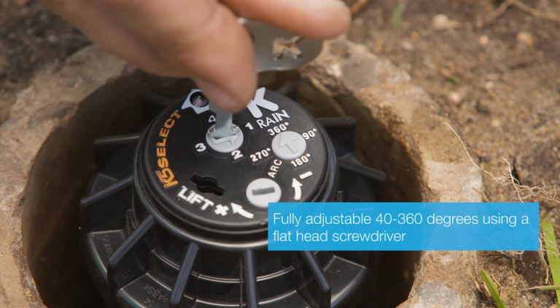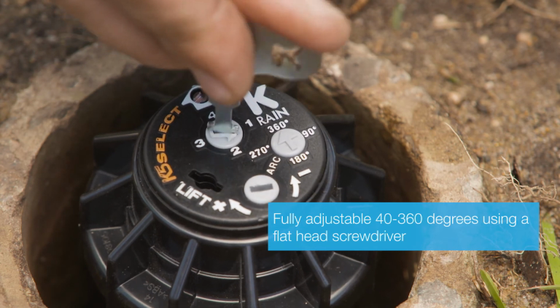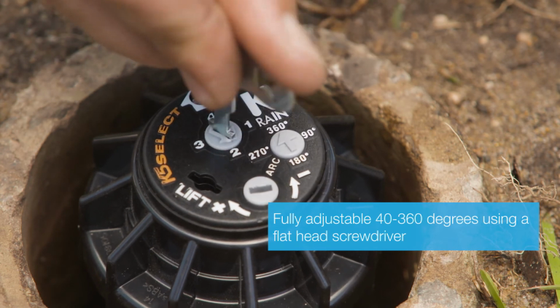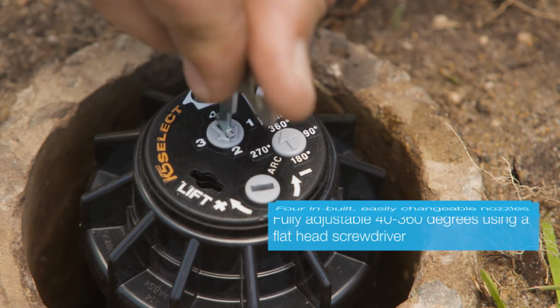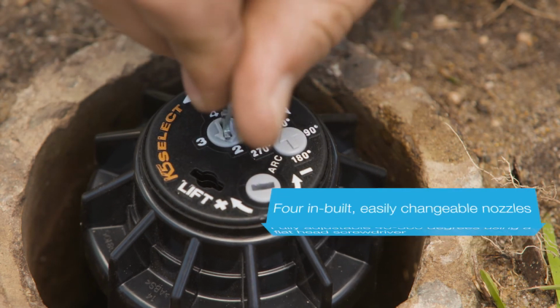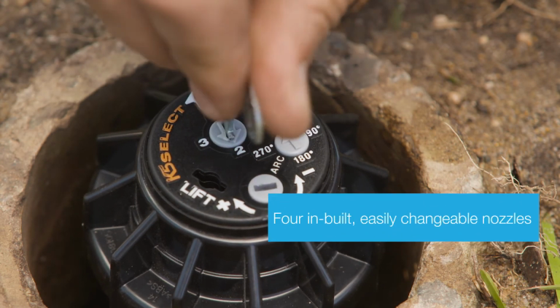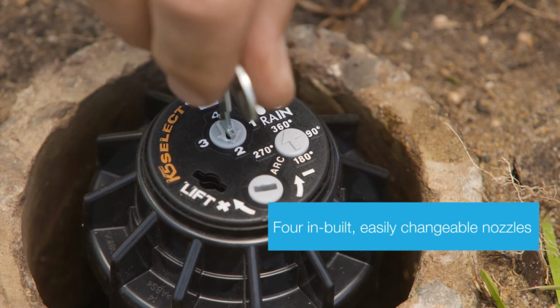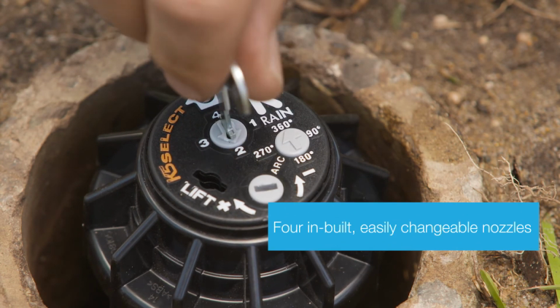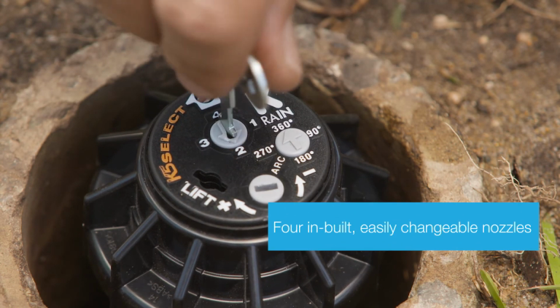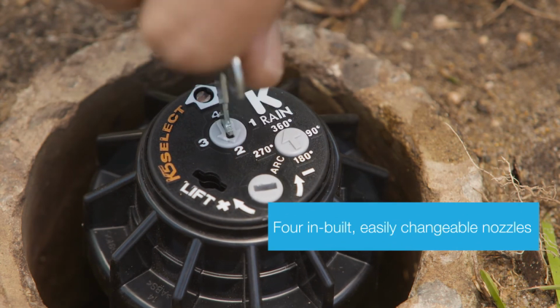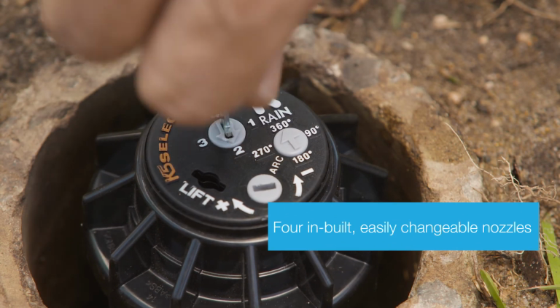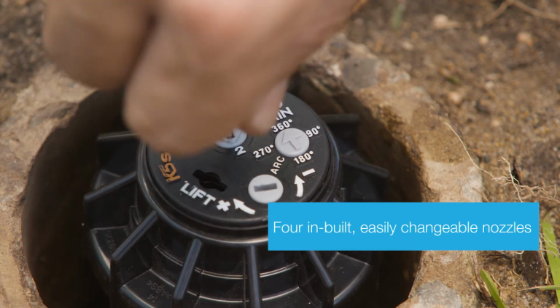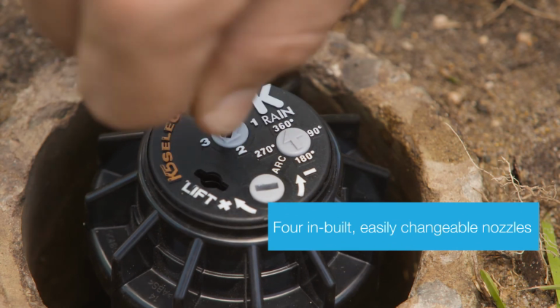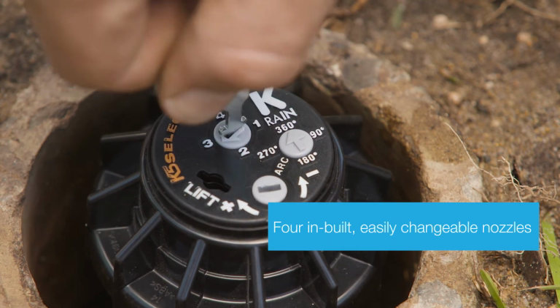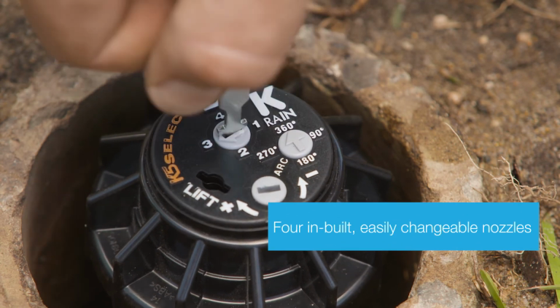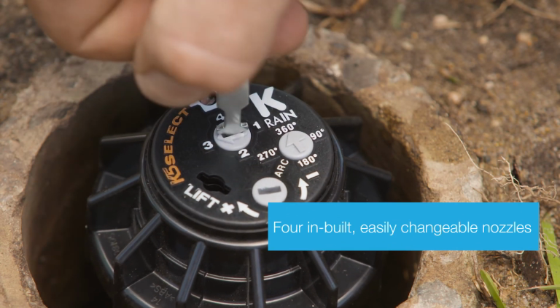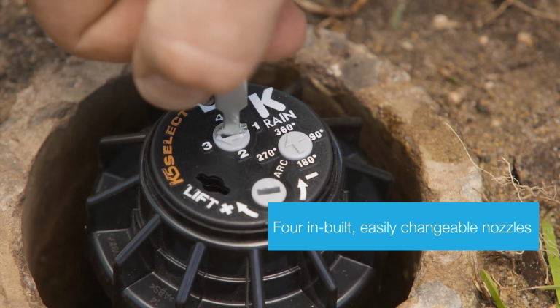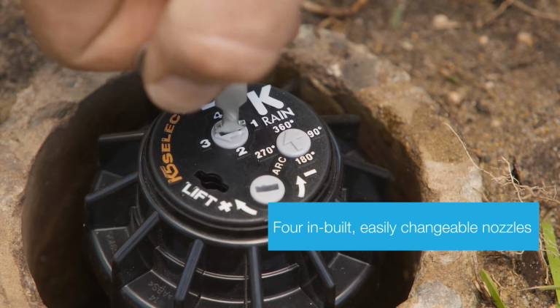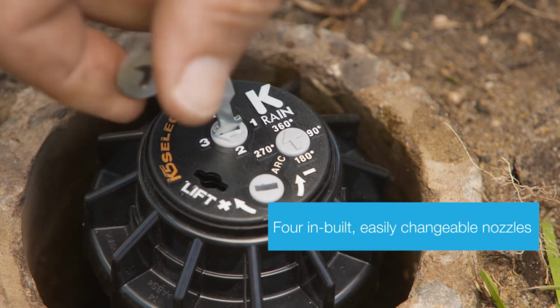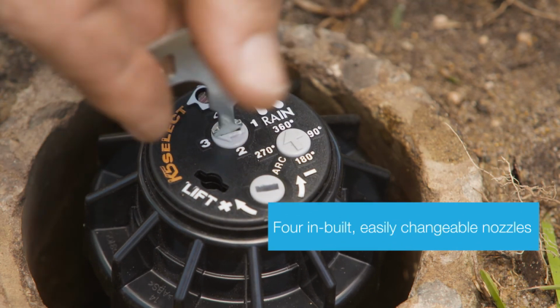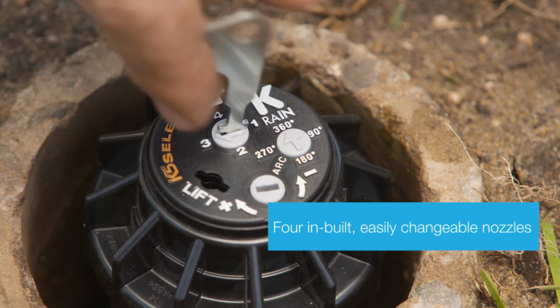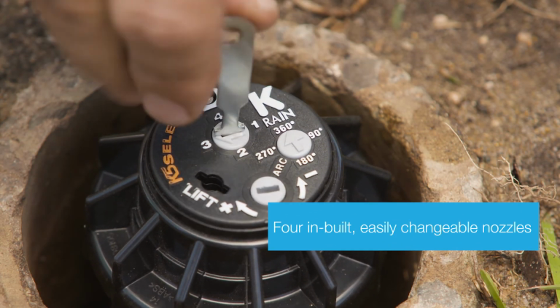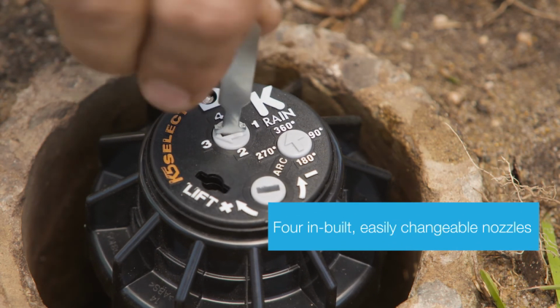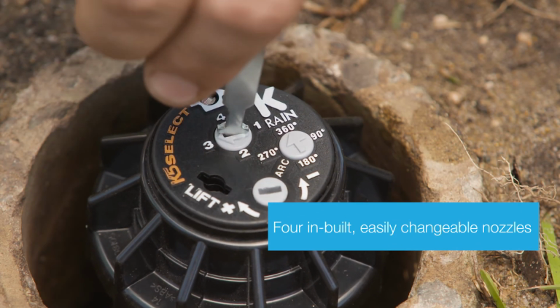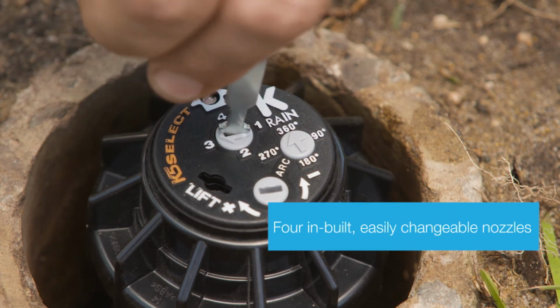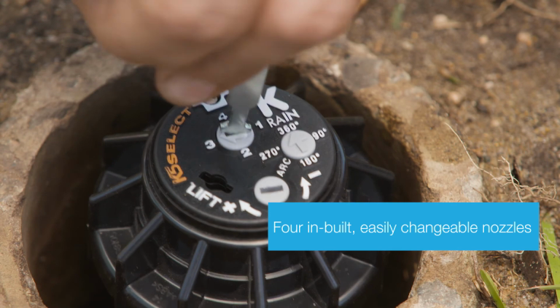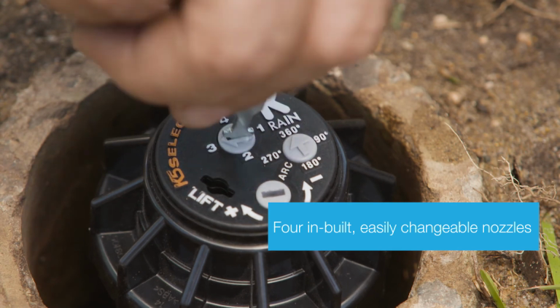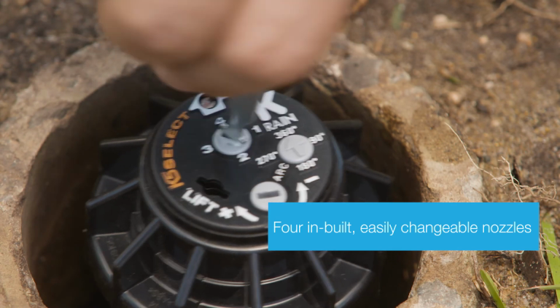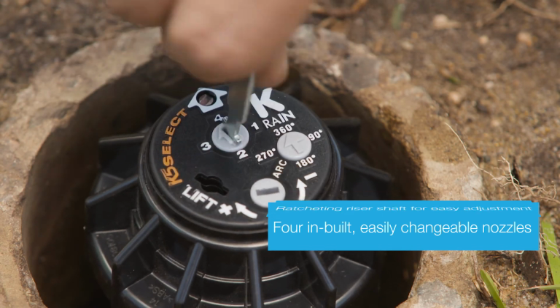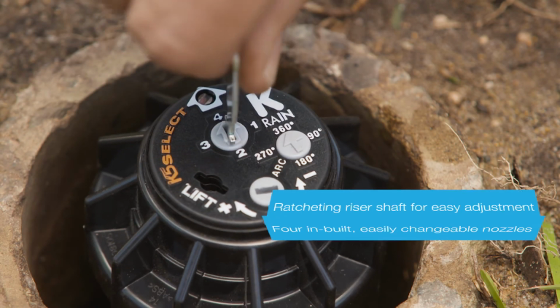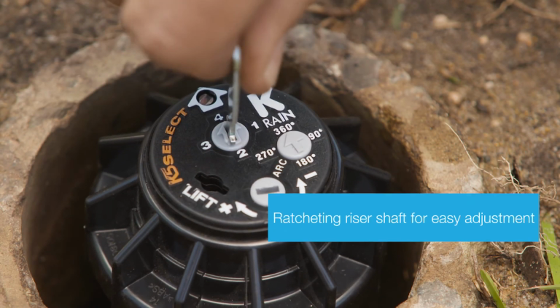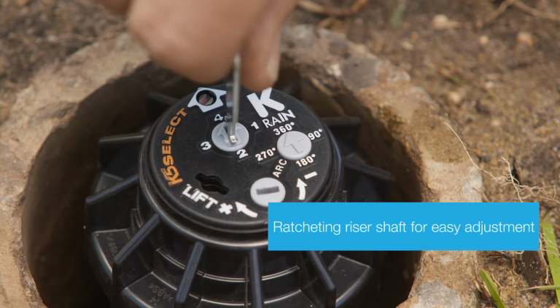The ratcheting riser in the KRain K5 allows for easy alignment of the spray pattern.